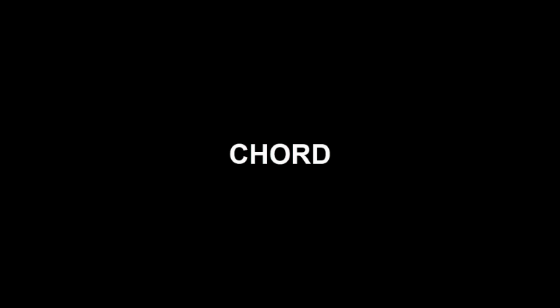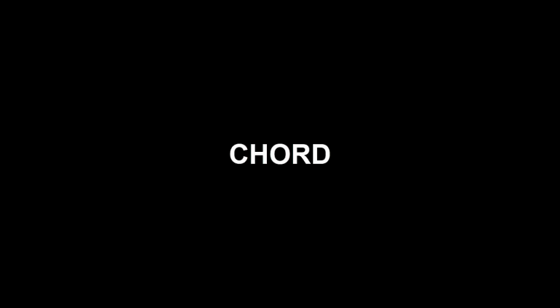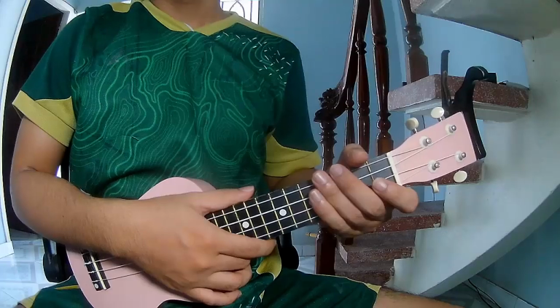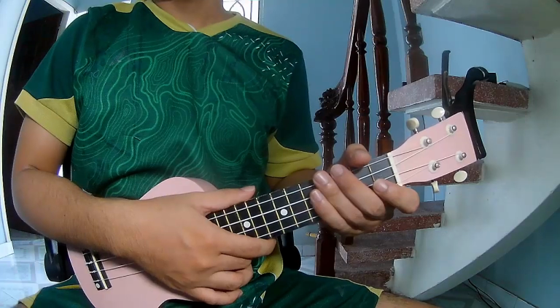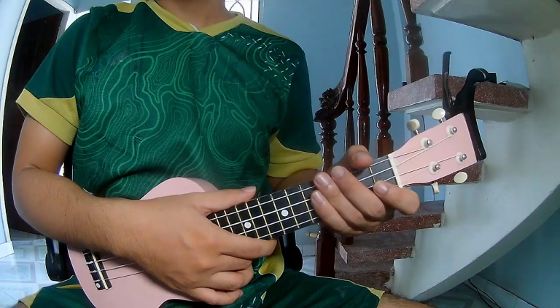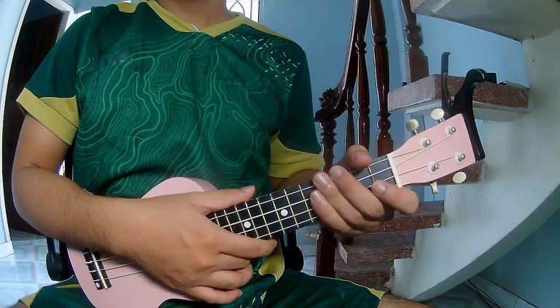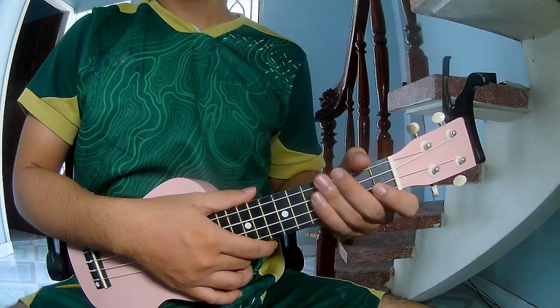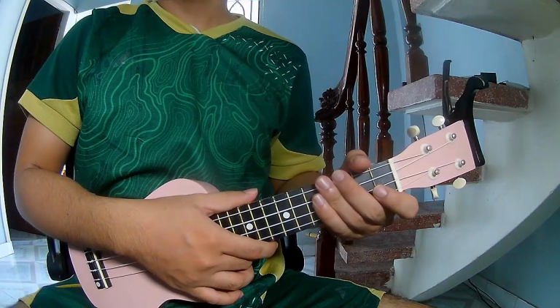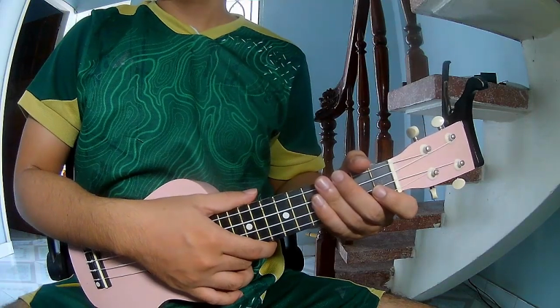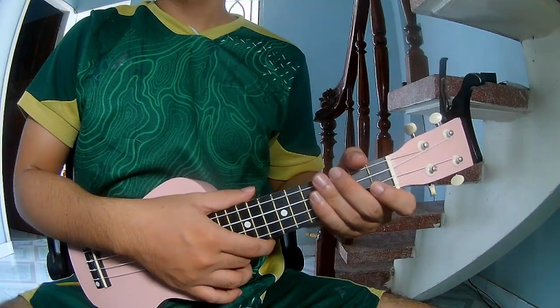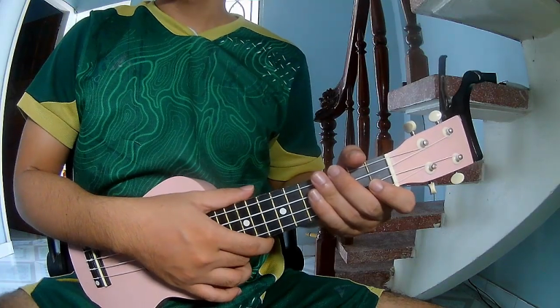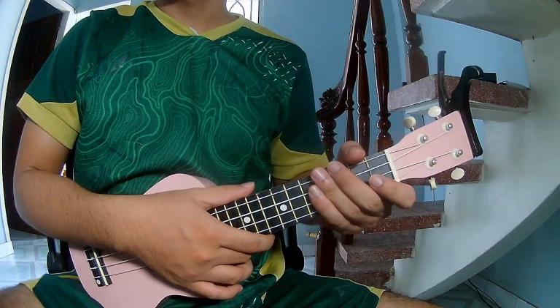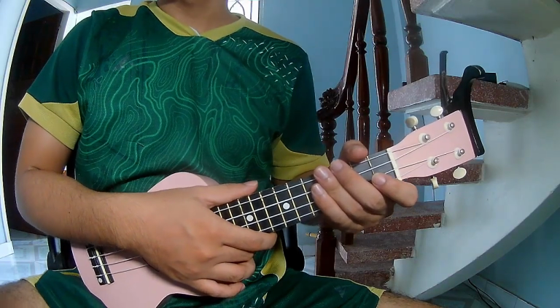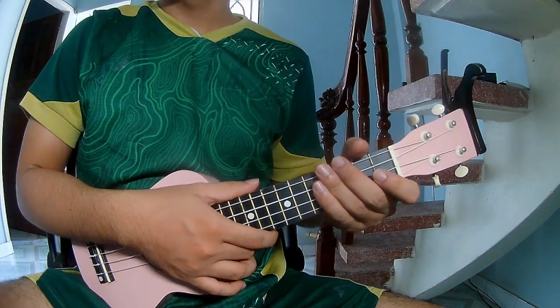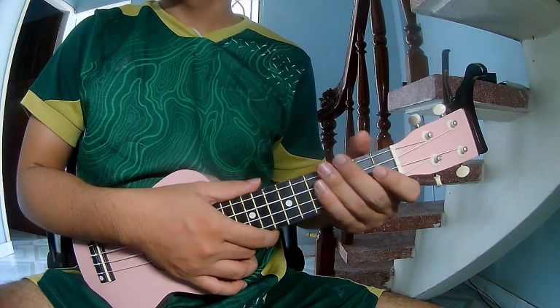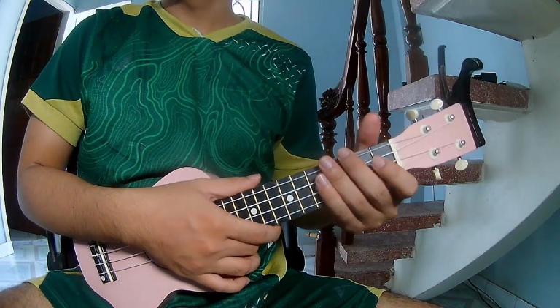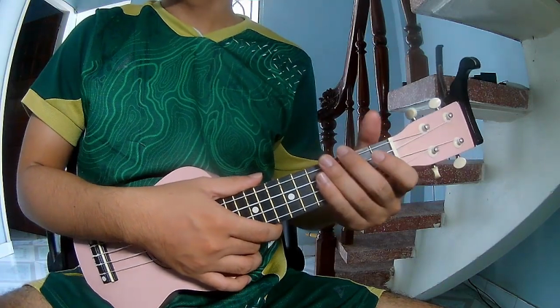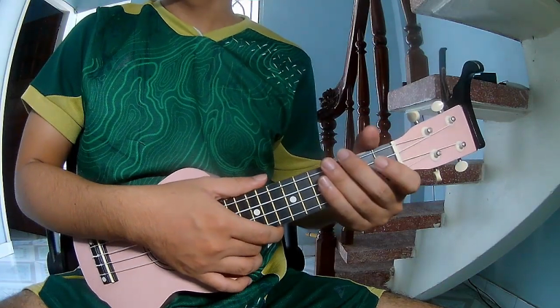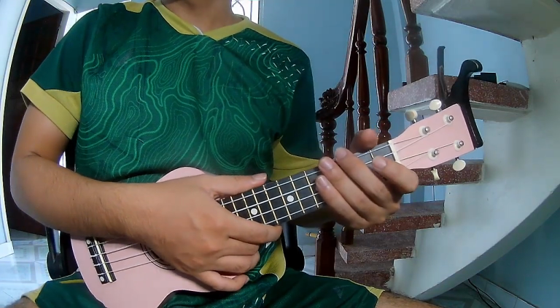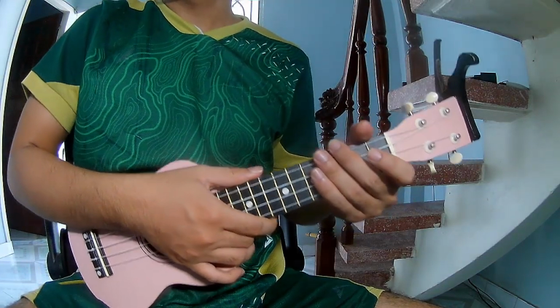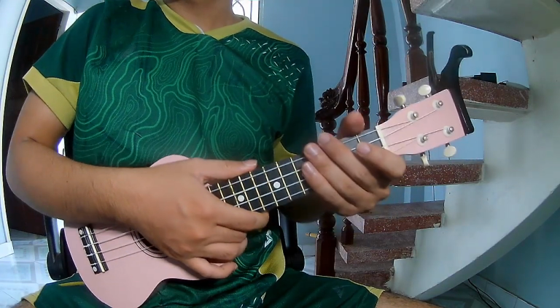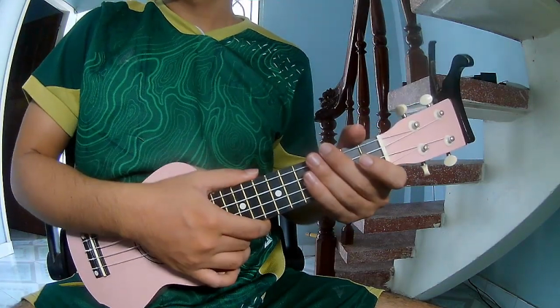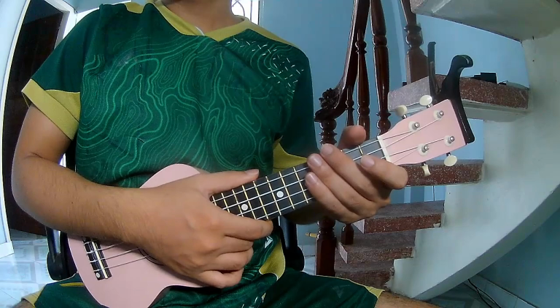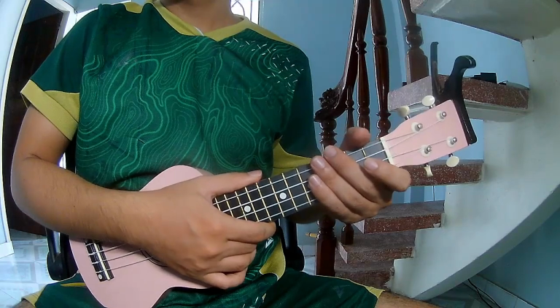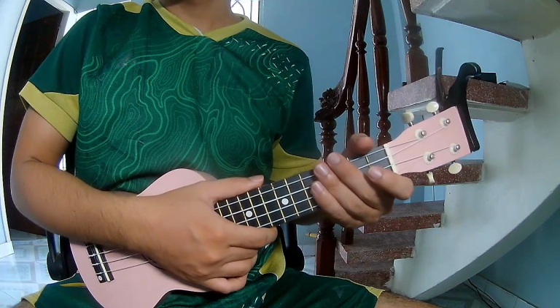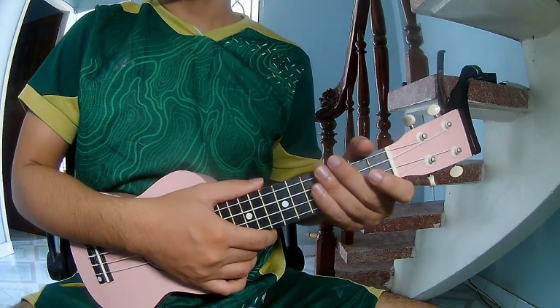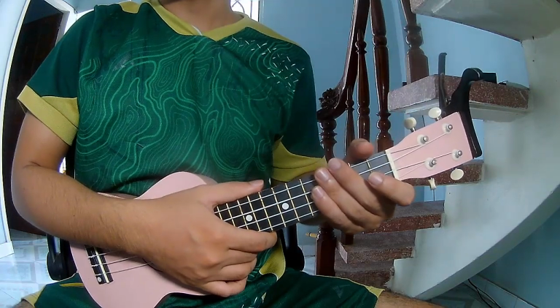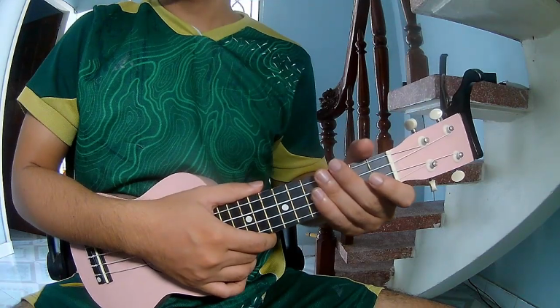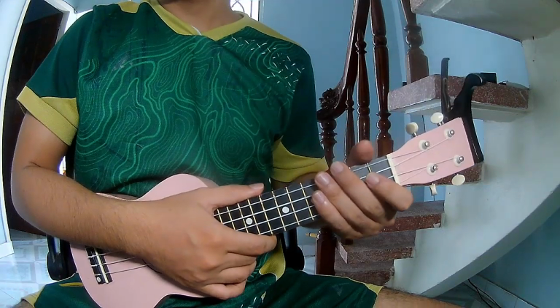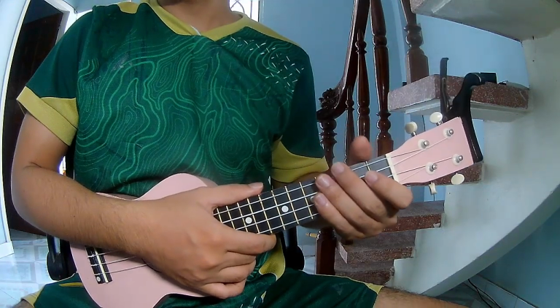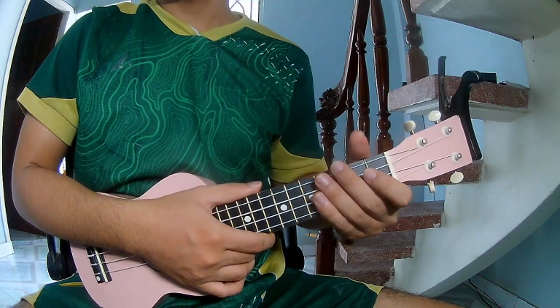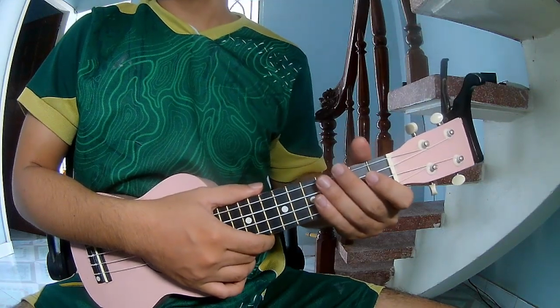Hi everyone, today we'll share how to play Eucliddy Snooze Acoustic by SCA.